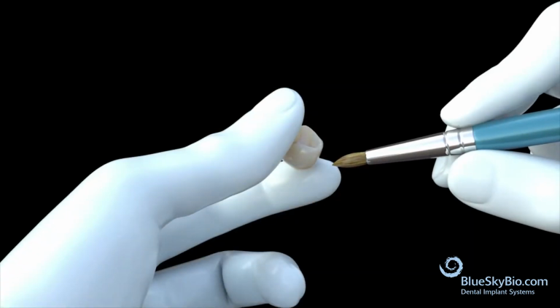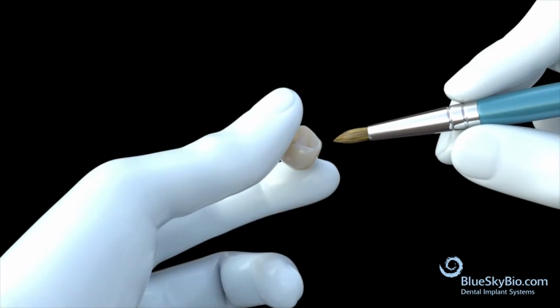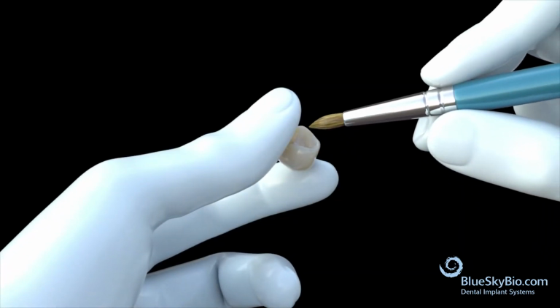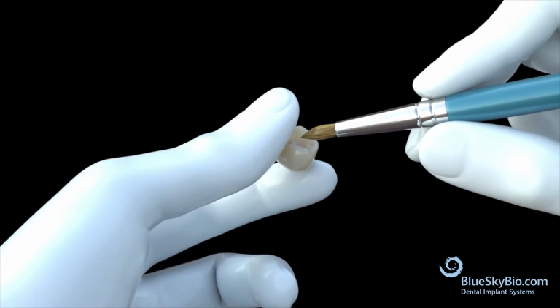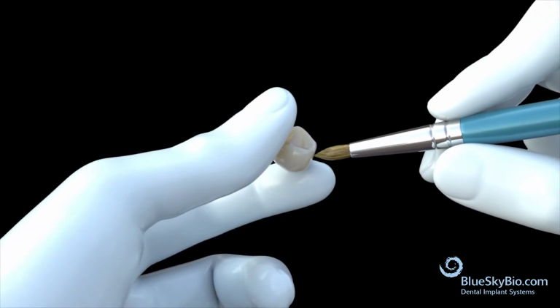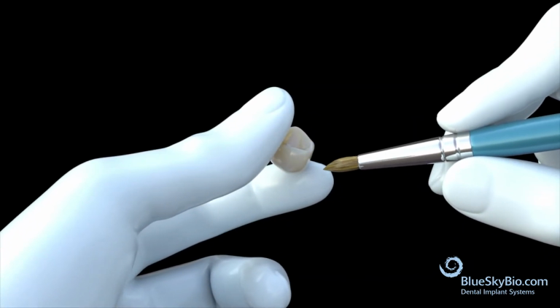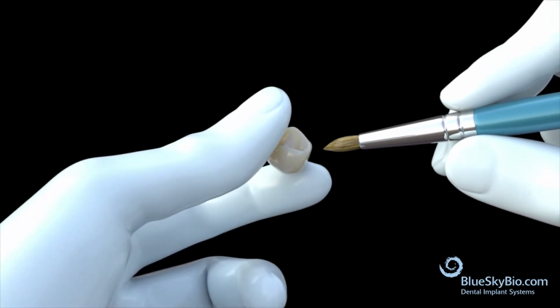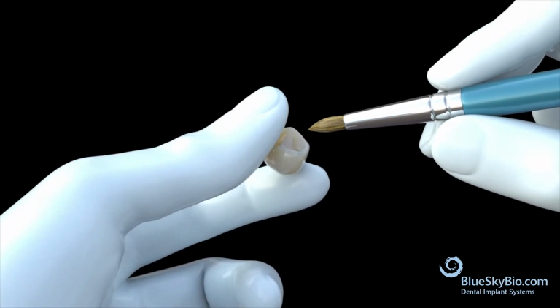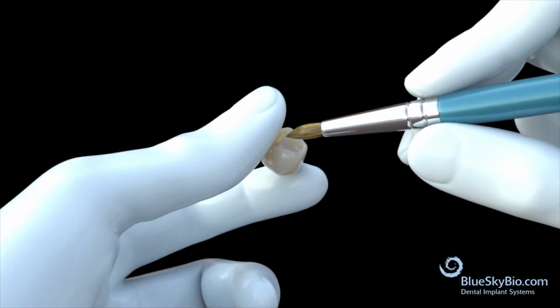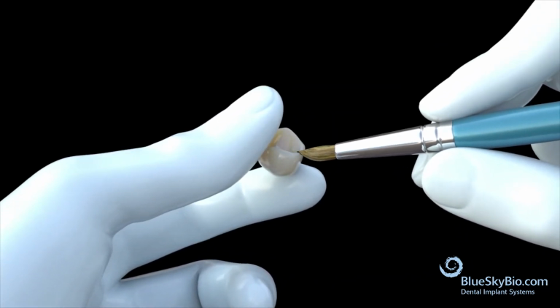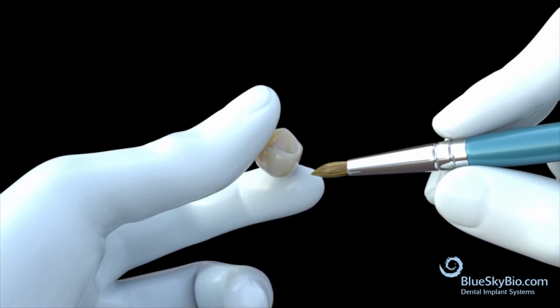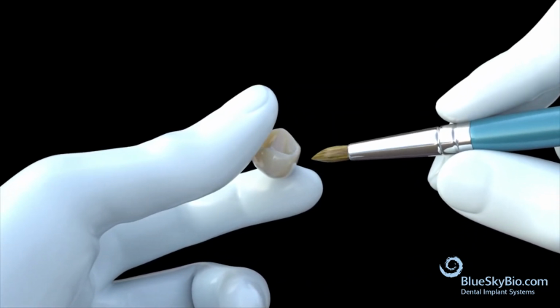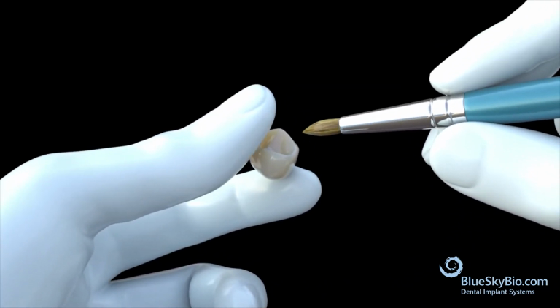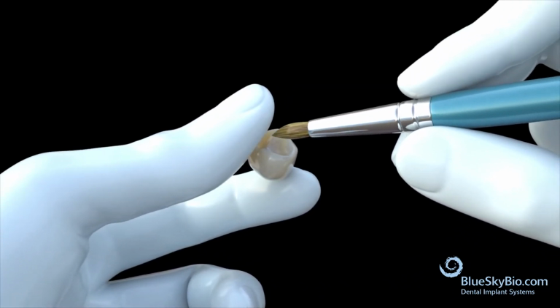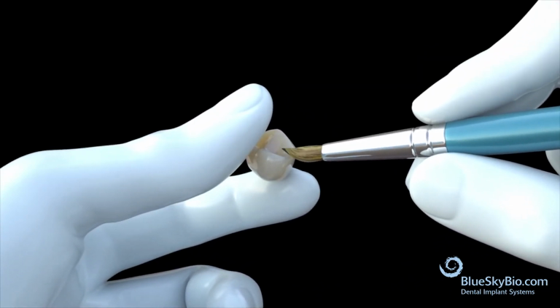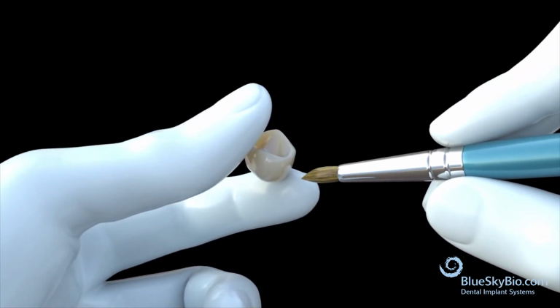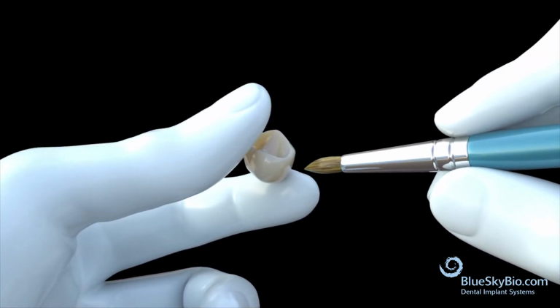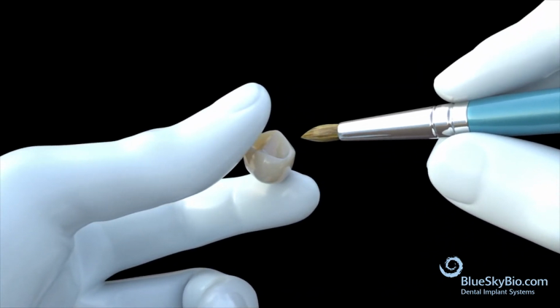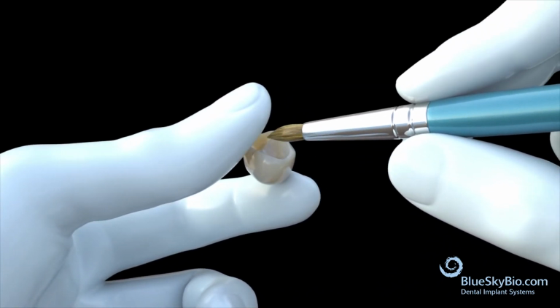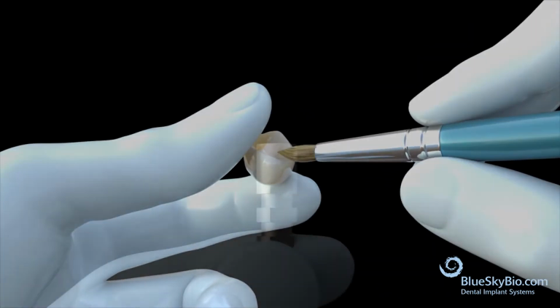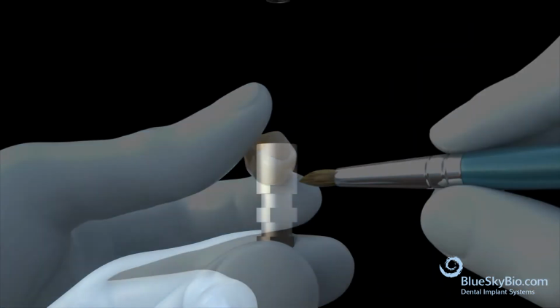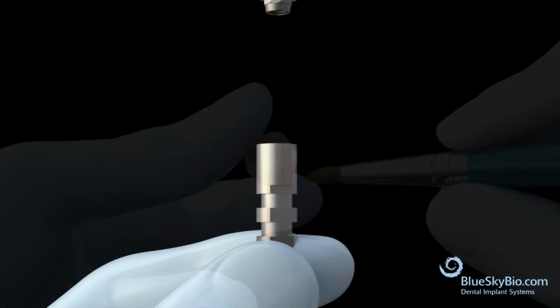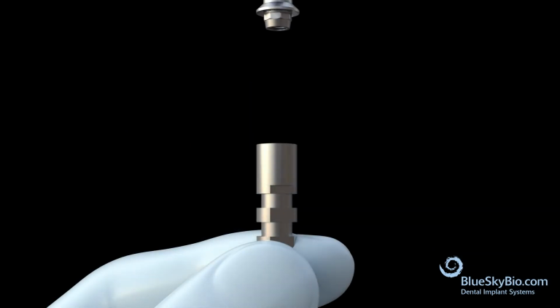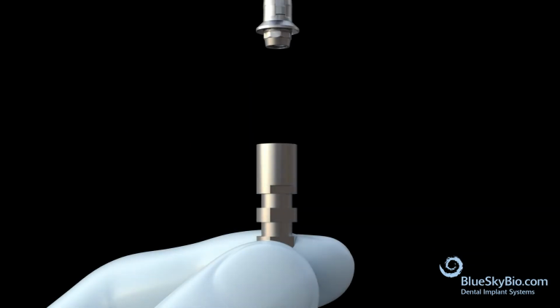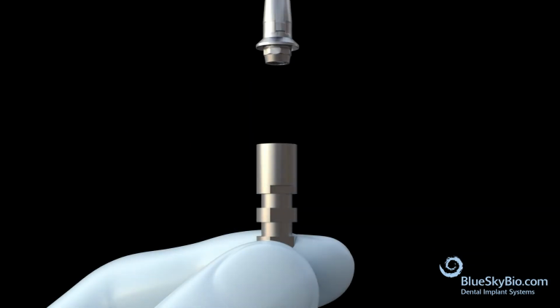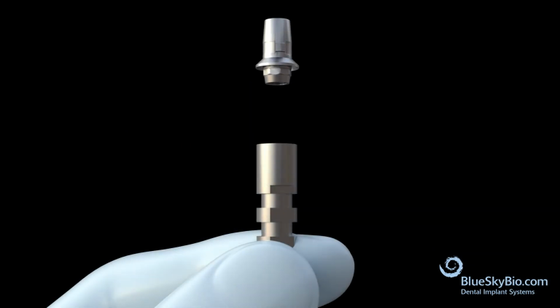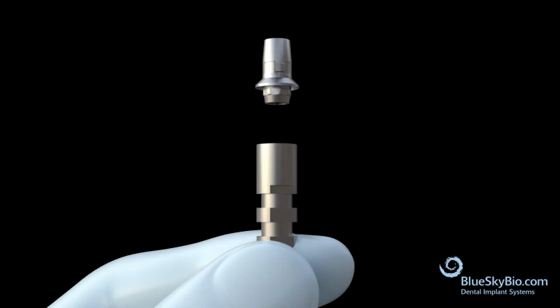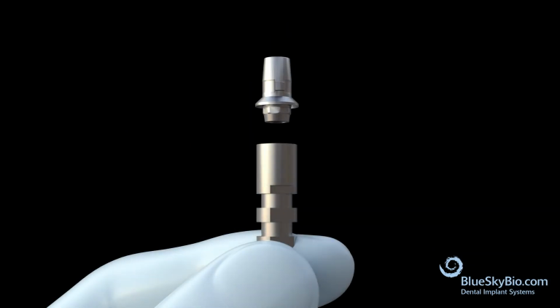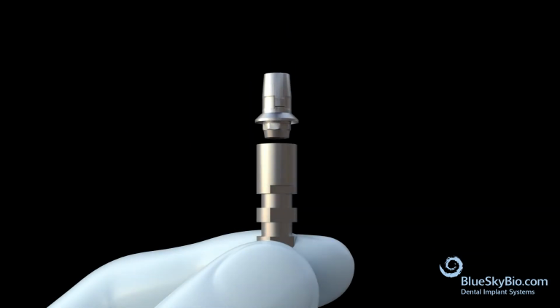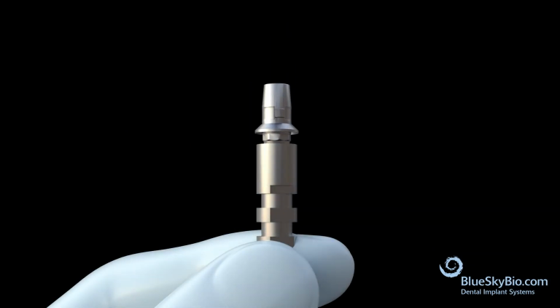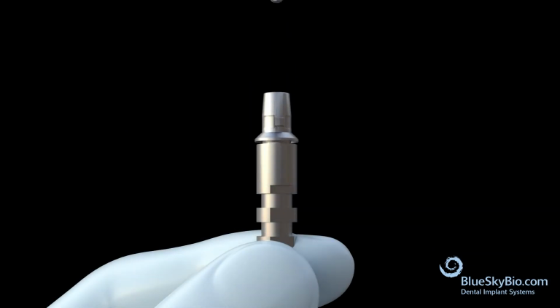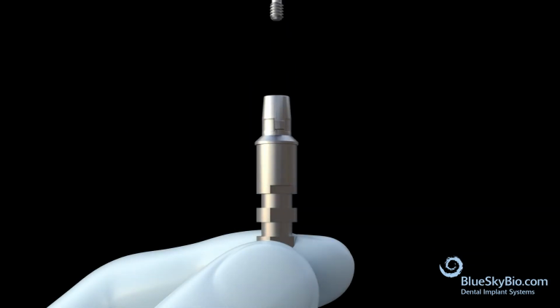Remove the crown and paint it with stain and glaze. Attach the SkyBase digital abutment.